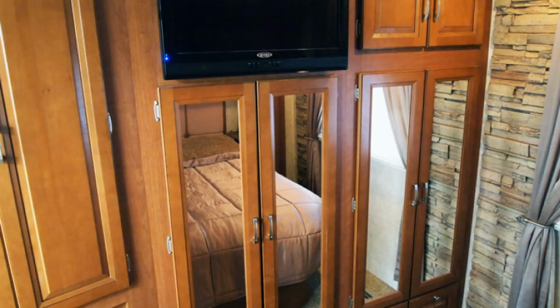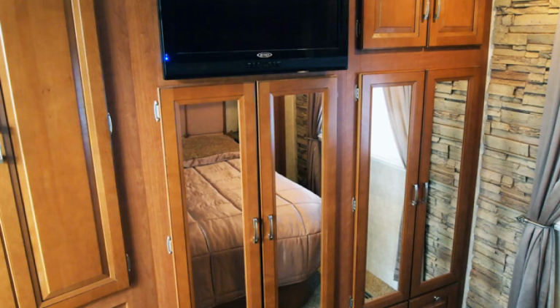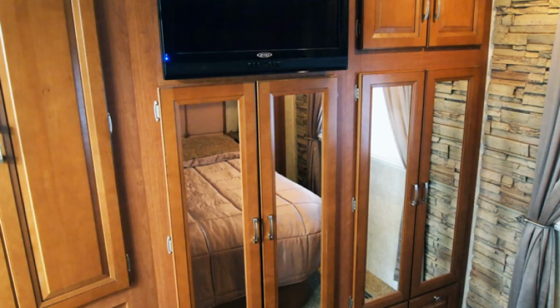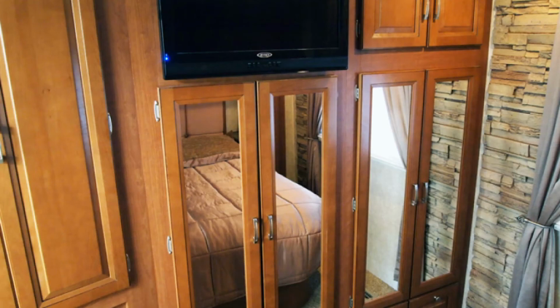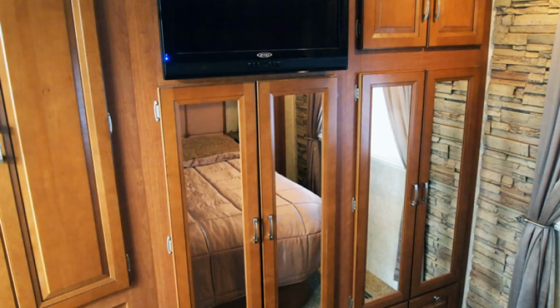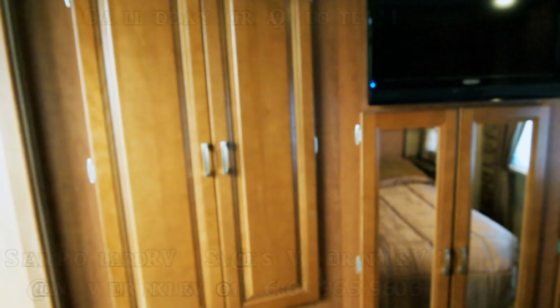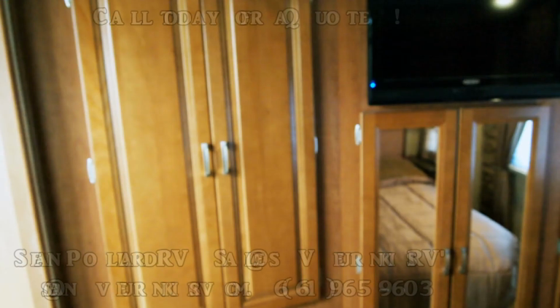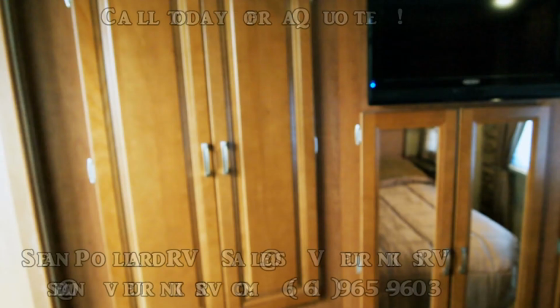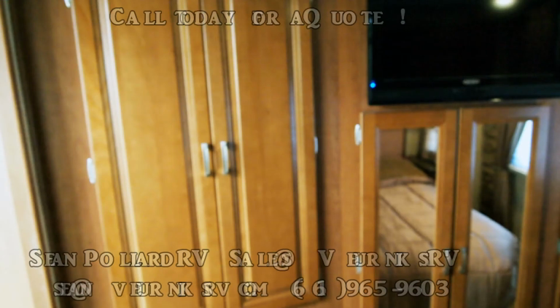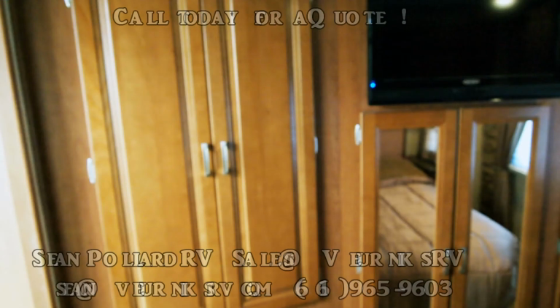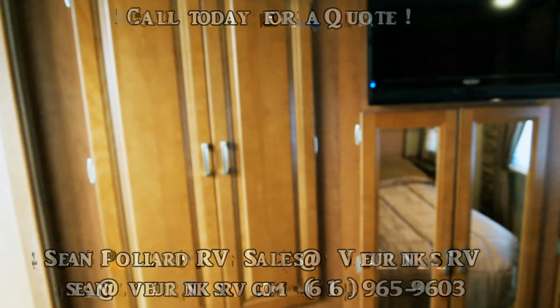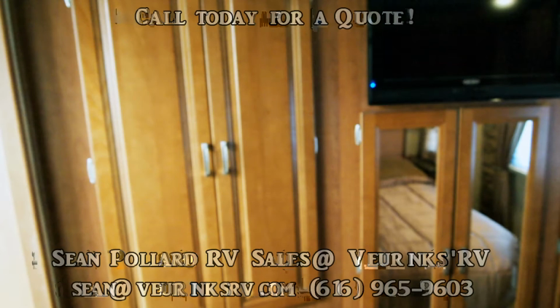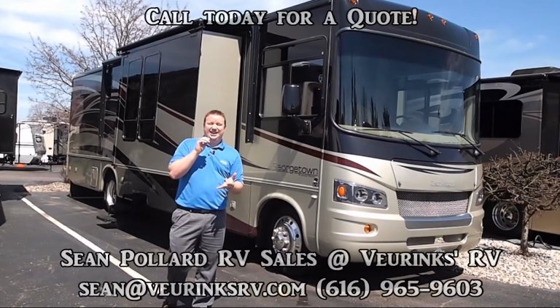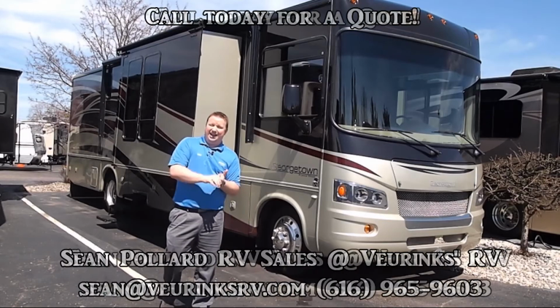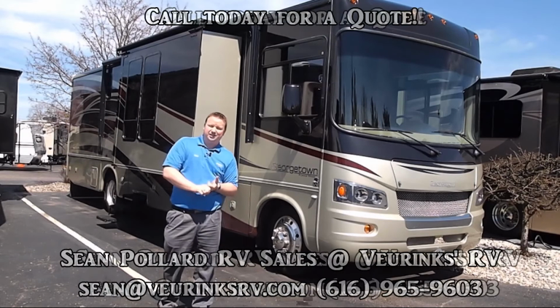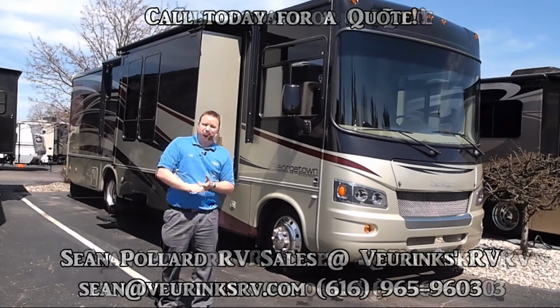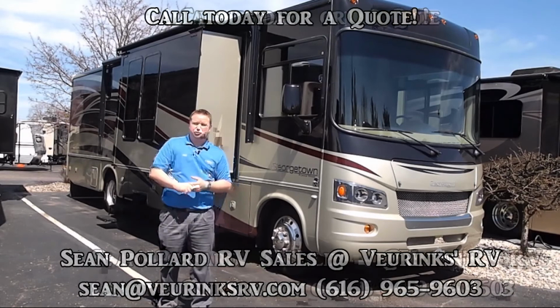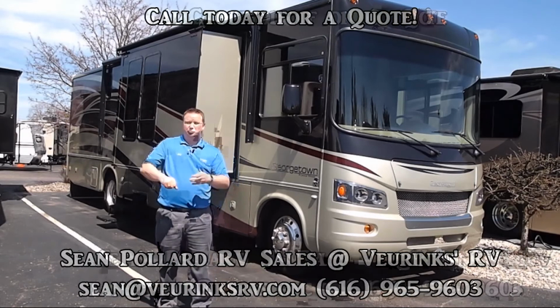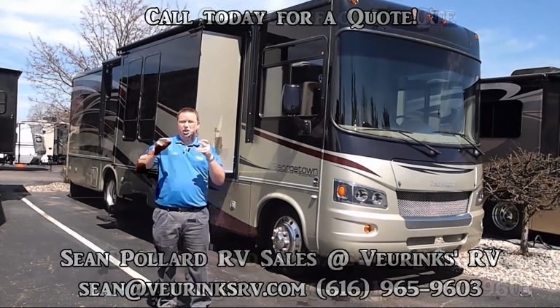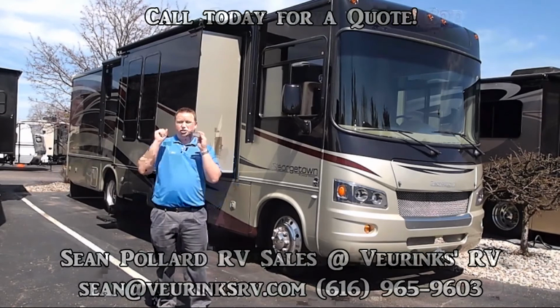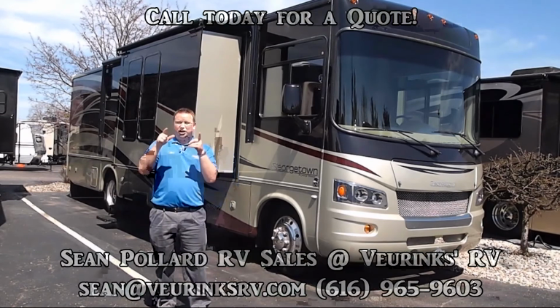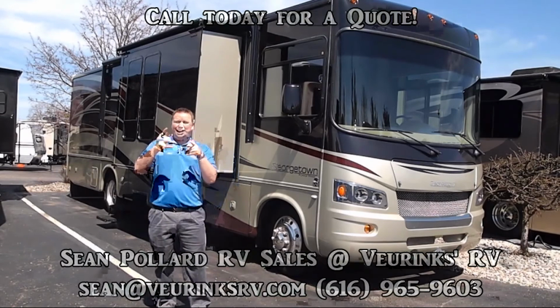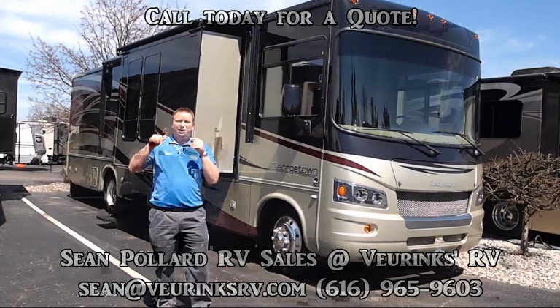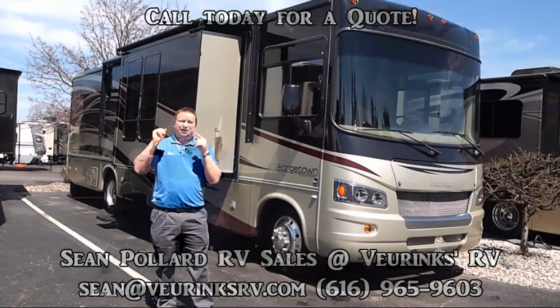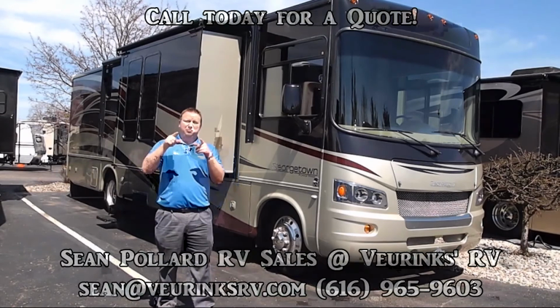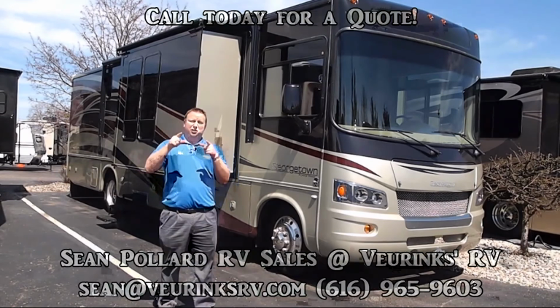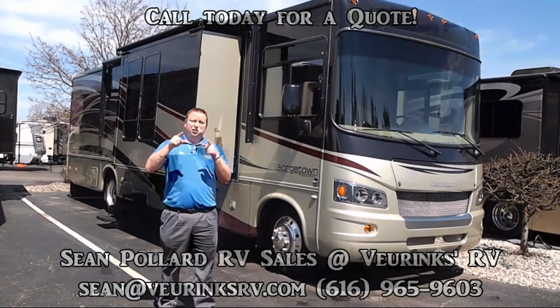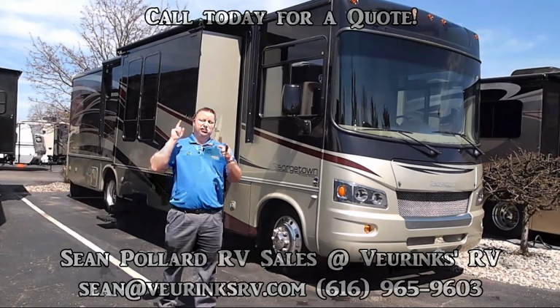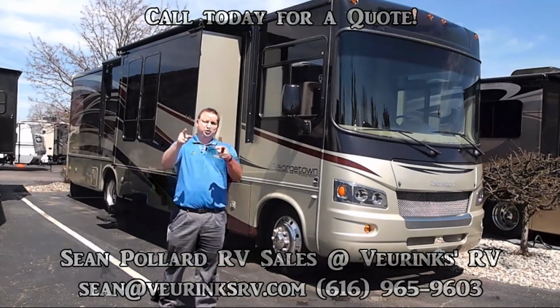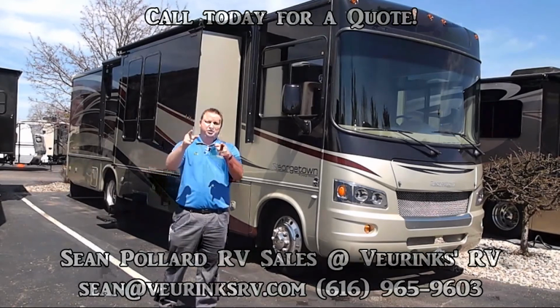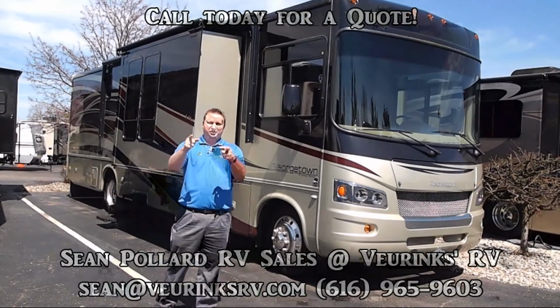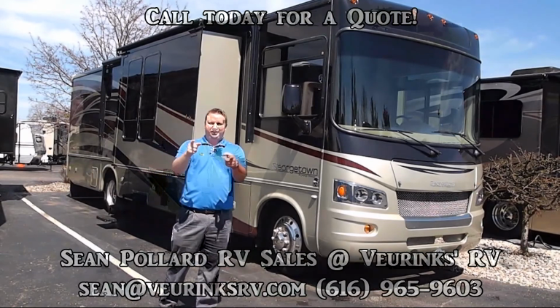Spacious living room, awesome kitchen, fantastic bedroom. Check it out and give me a call and let's put a deal together.